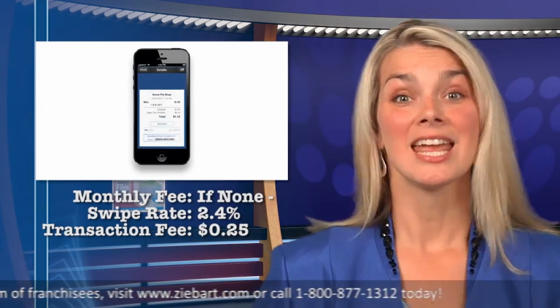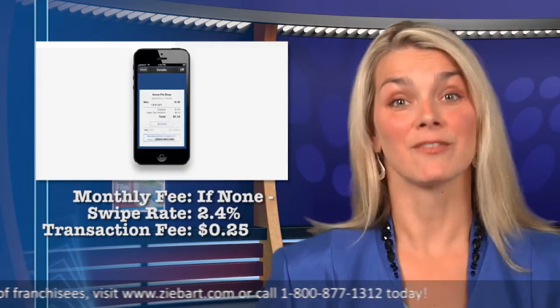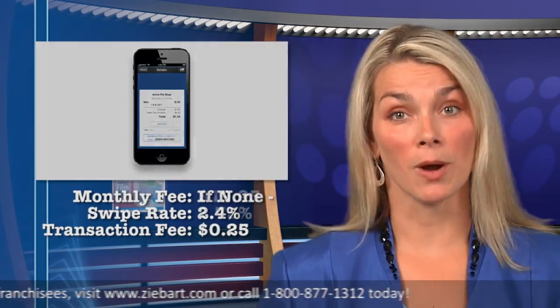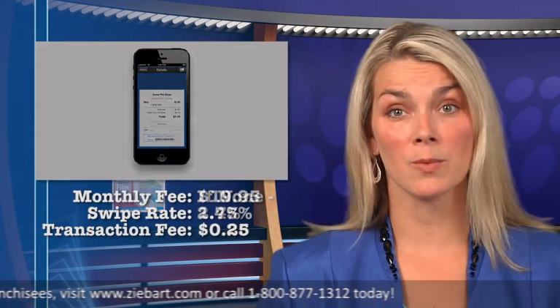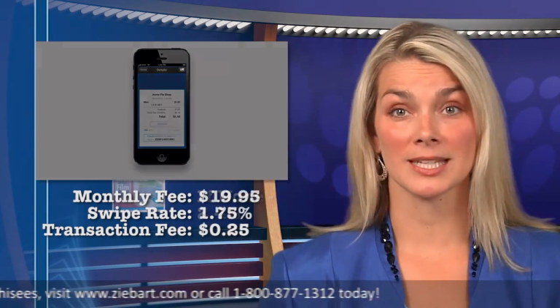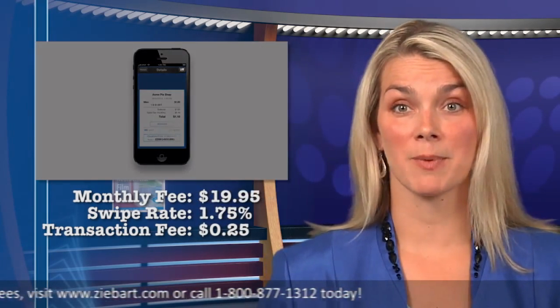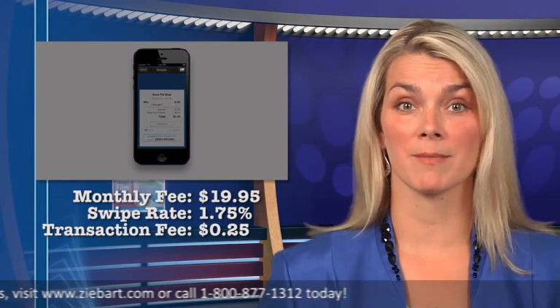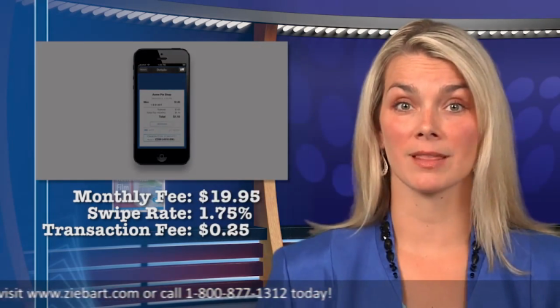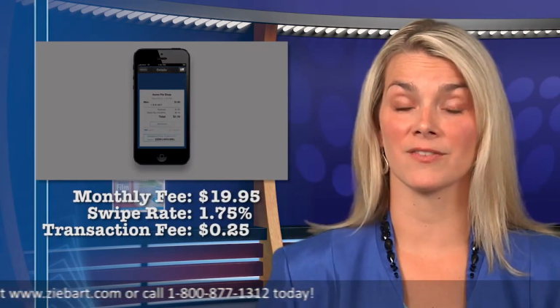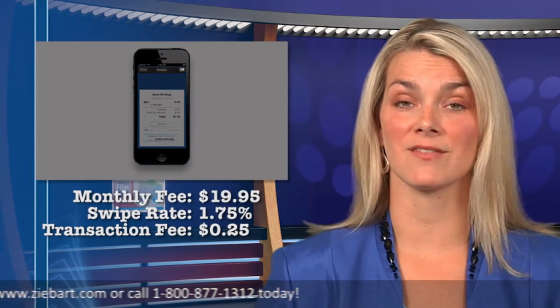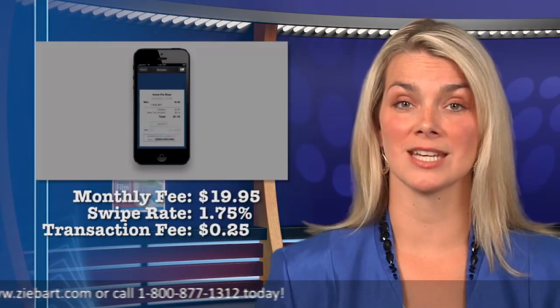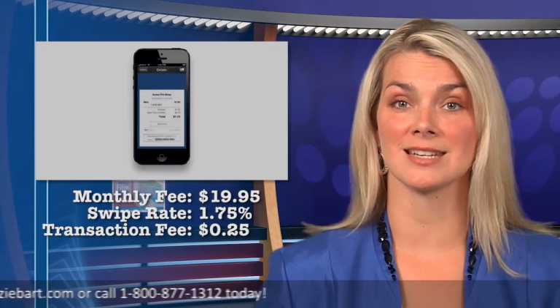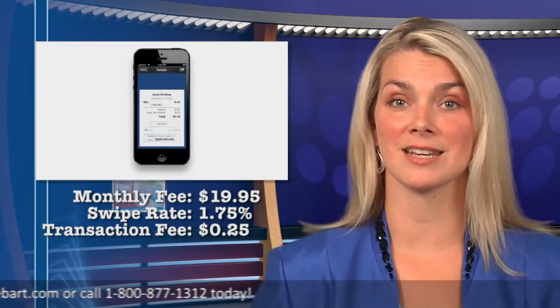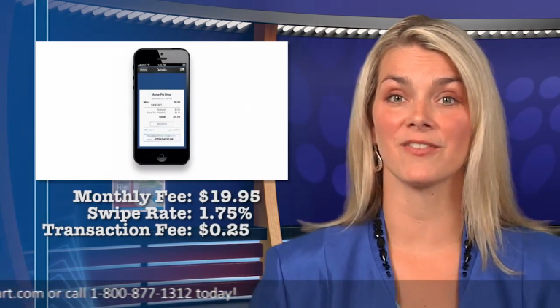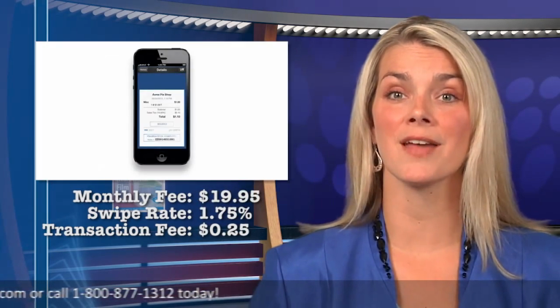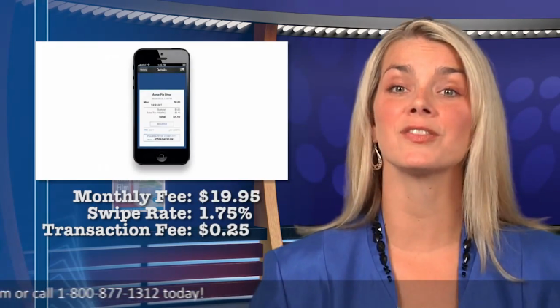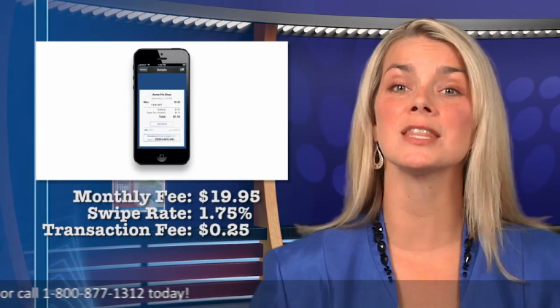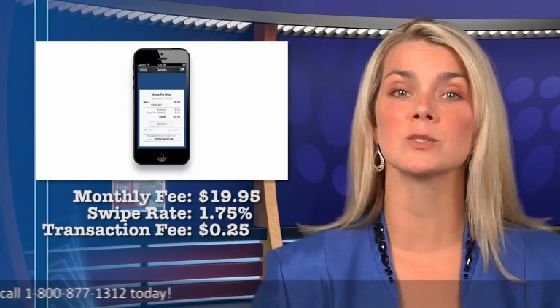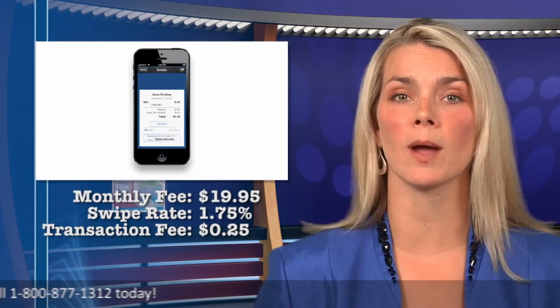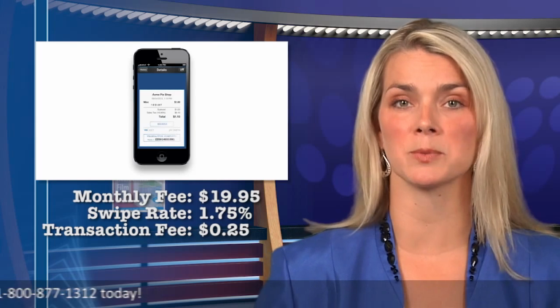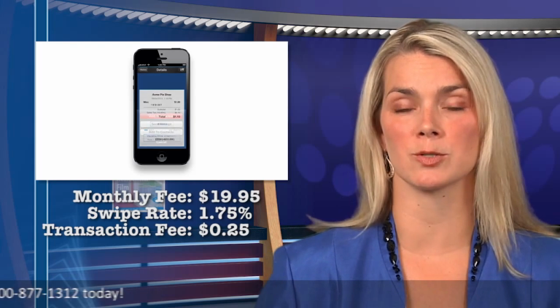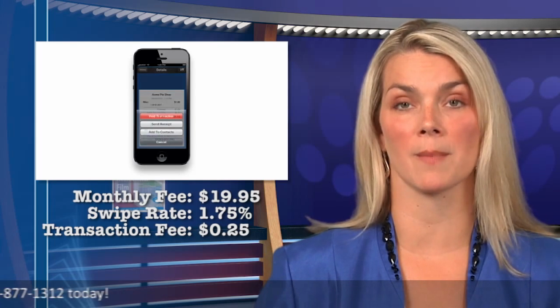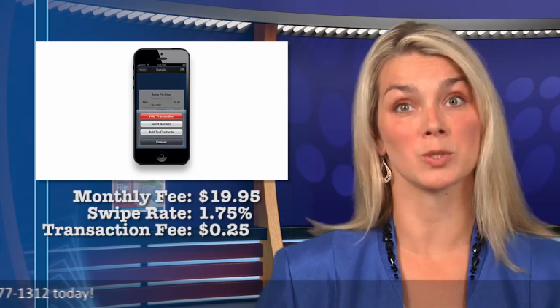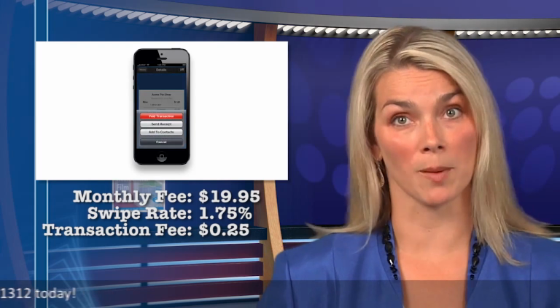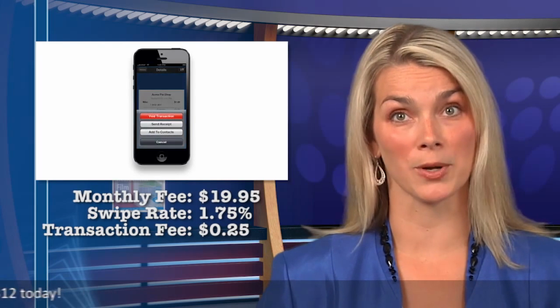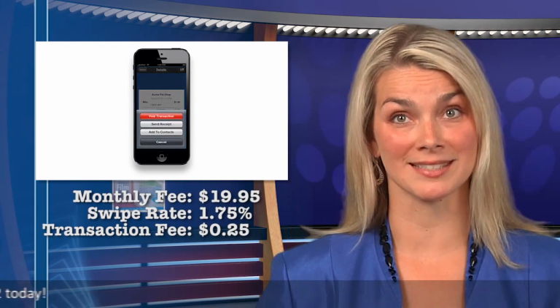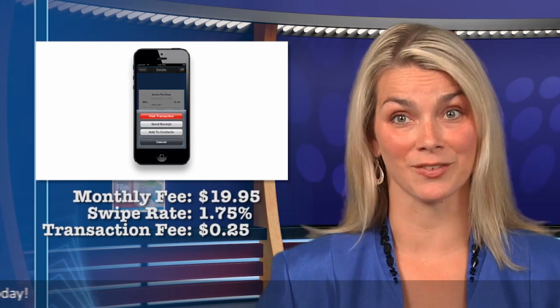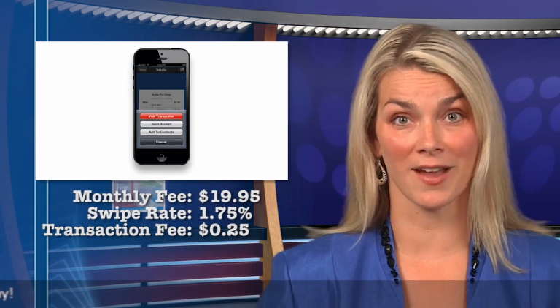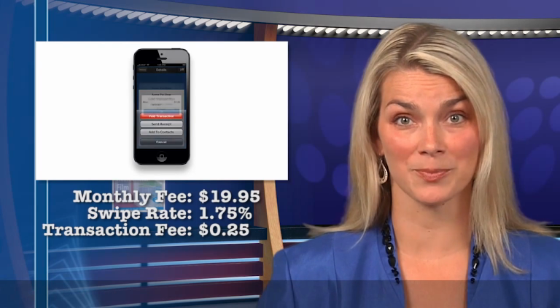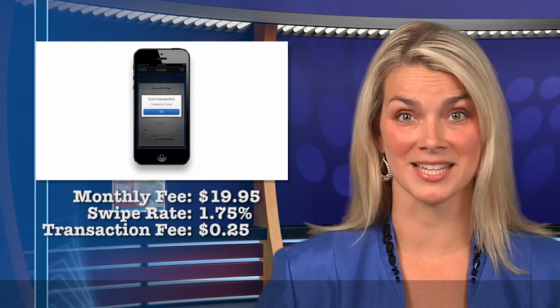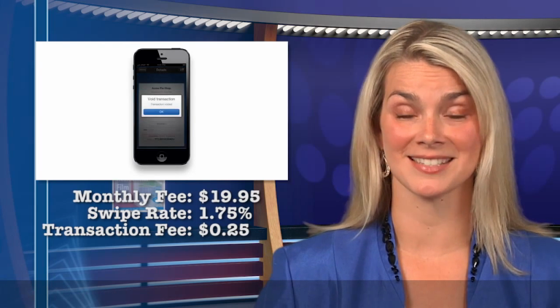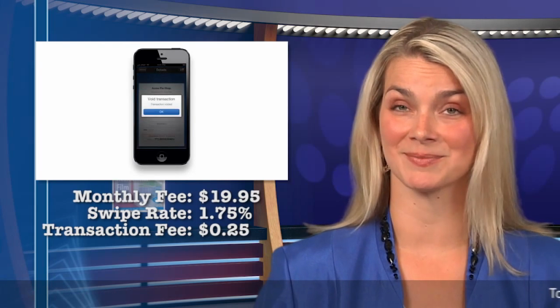If you are willing to pay a monthly fee of $19.95, then the swipe rate drops to 1.75%.